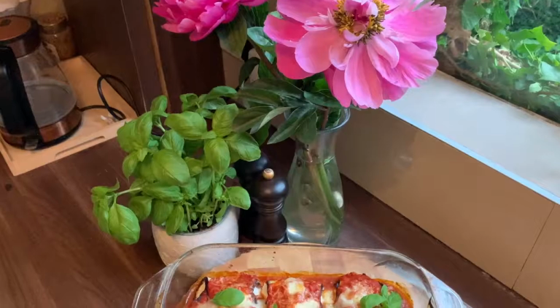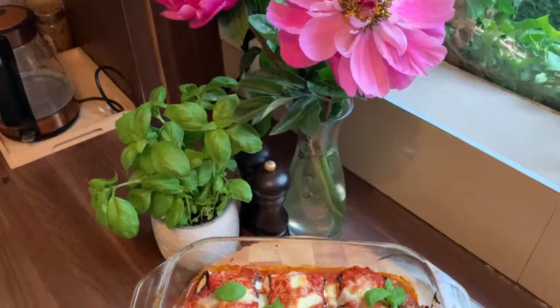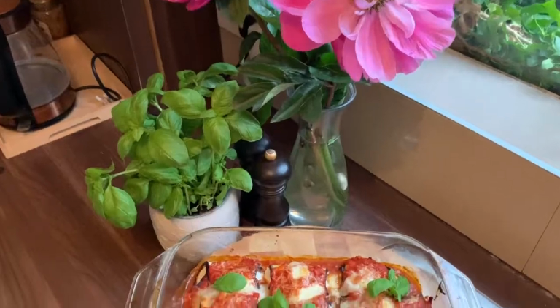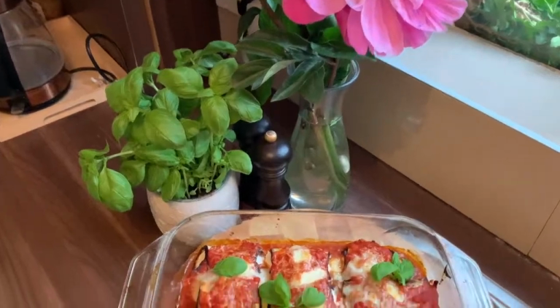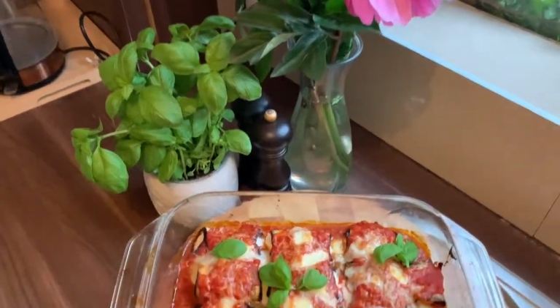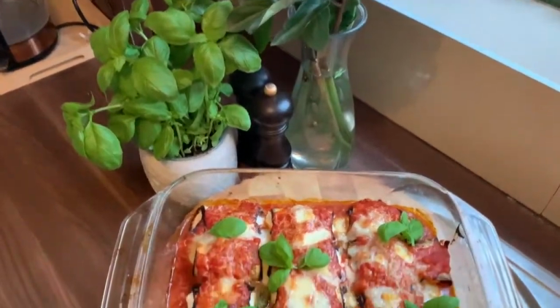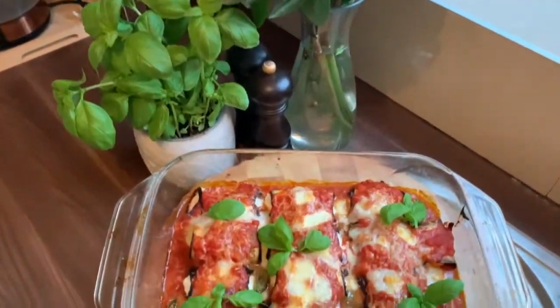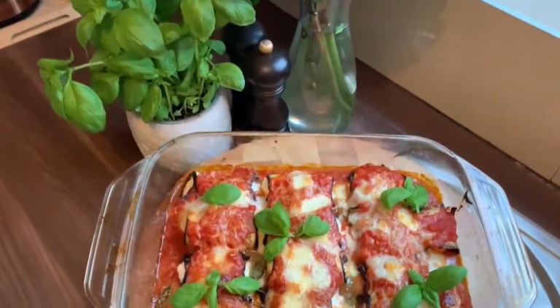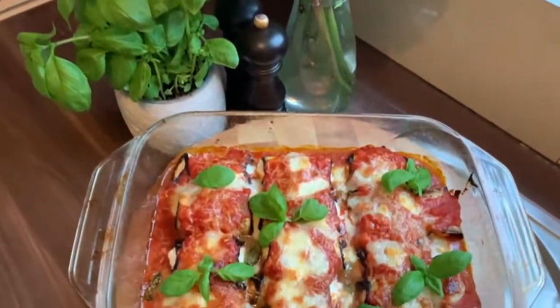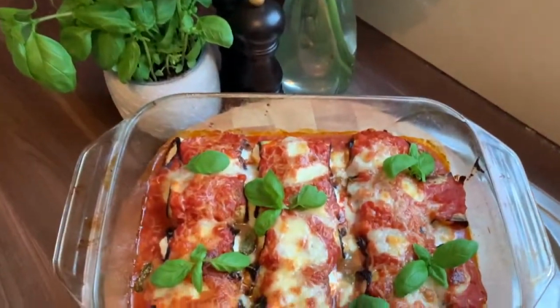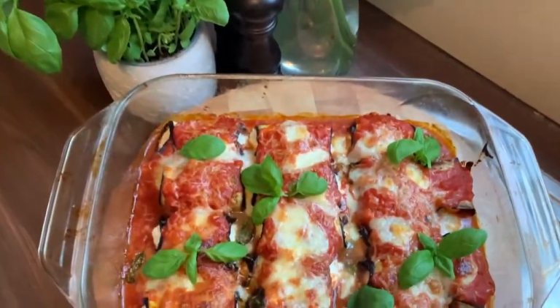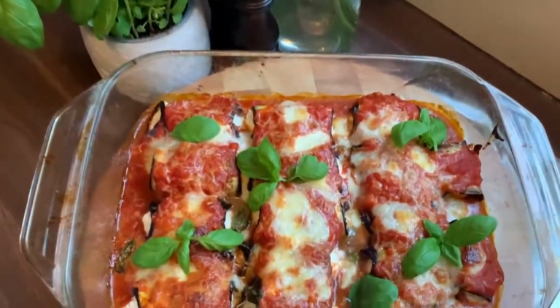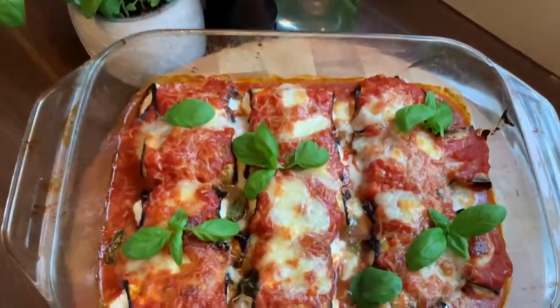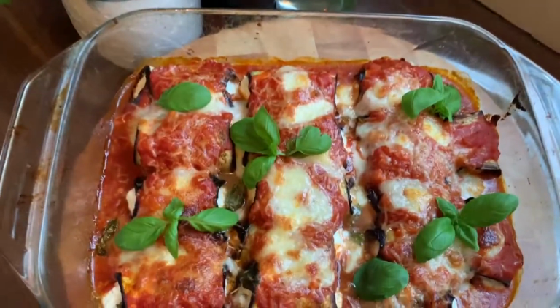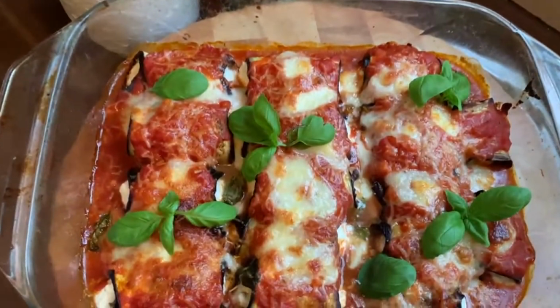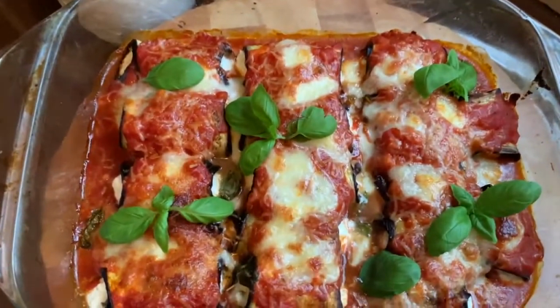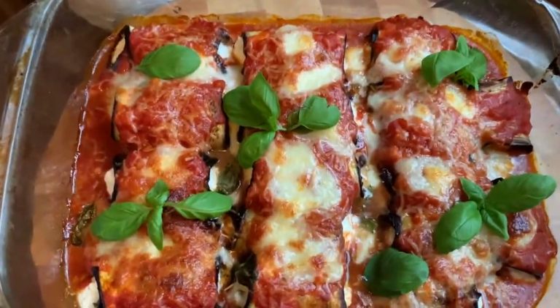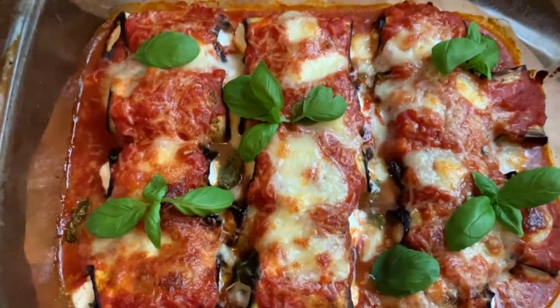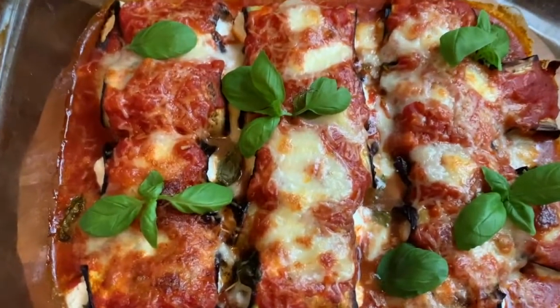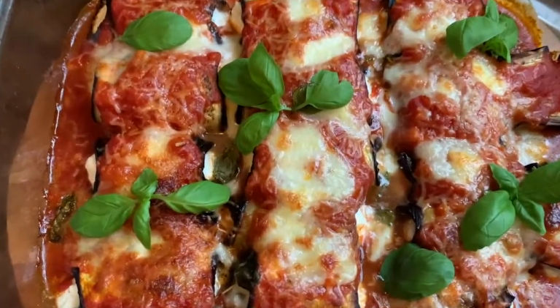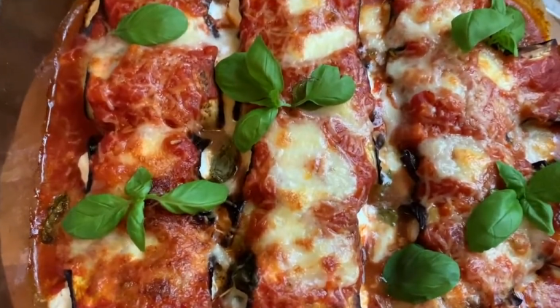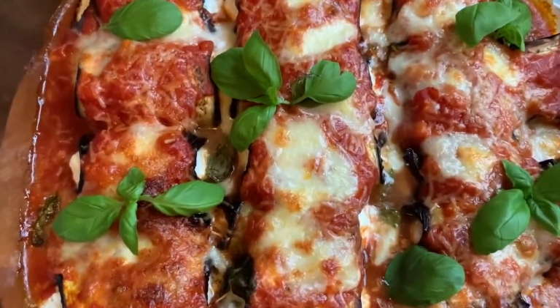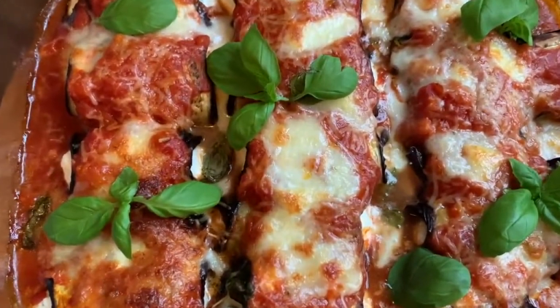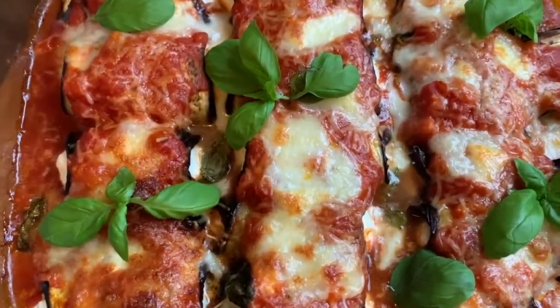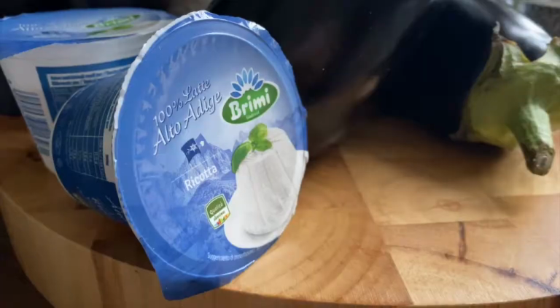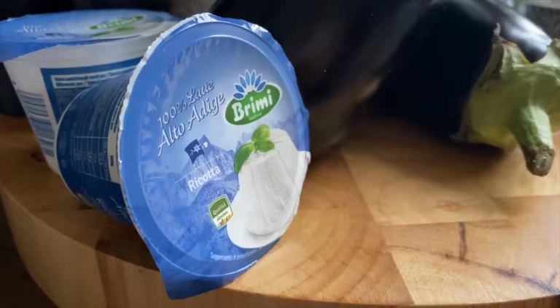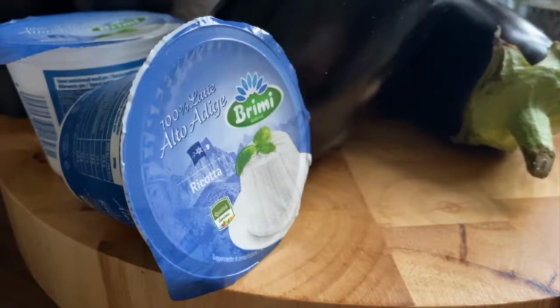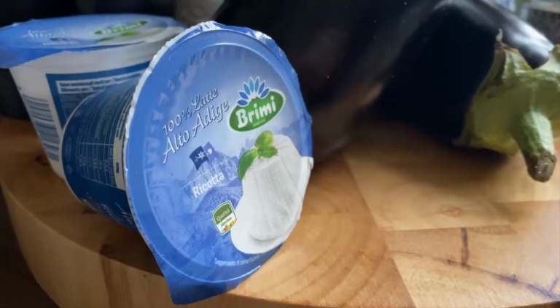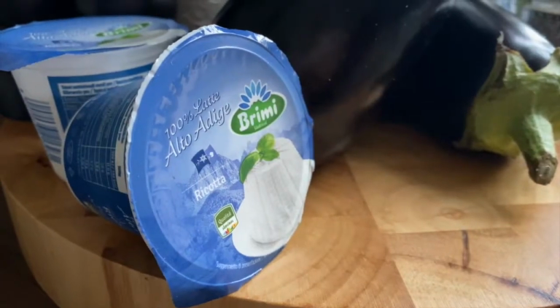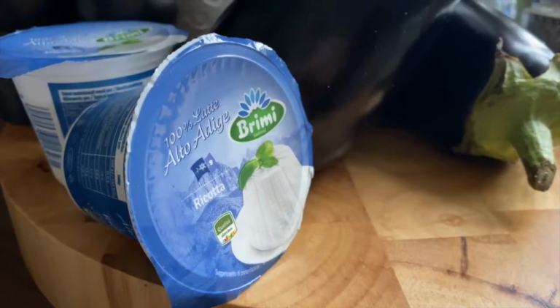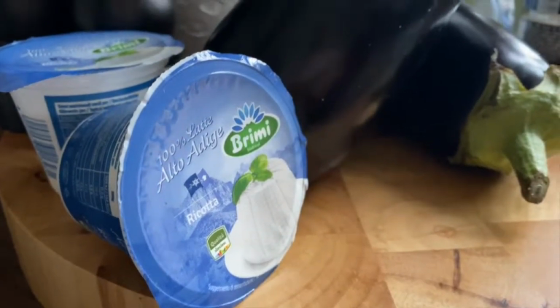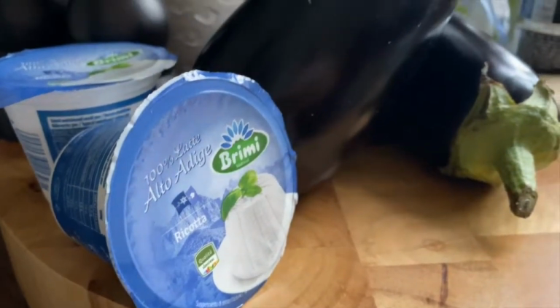Today in less than three minutes you will learn how to make vegetarian Italian rollatini.